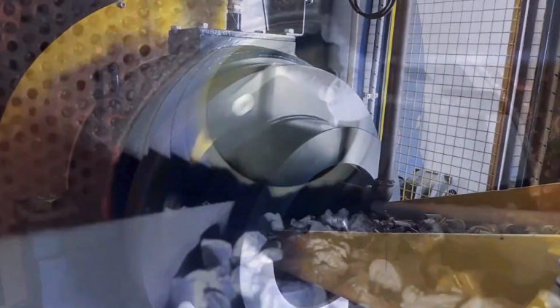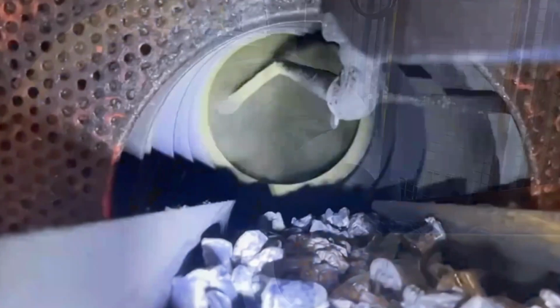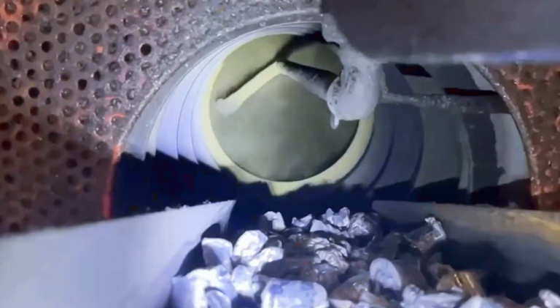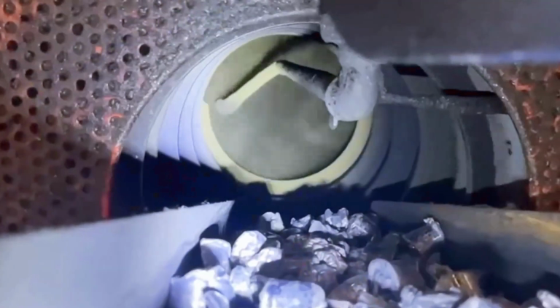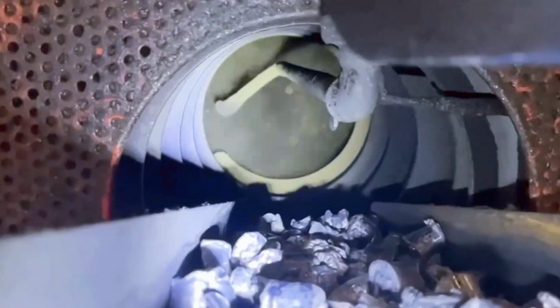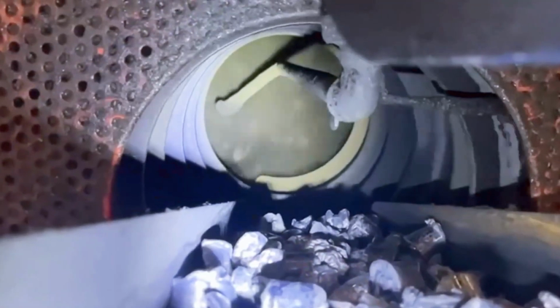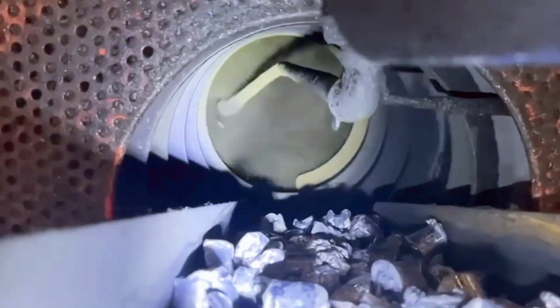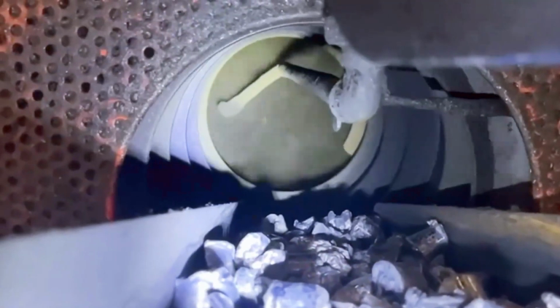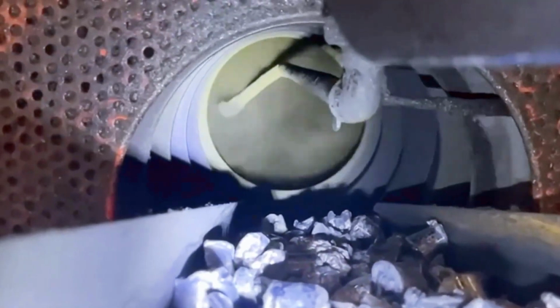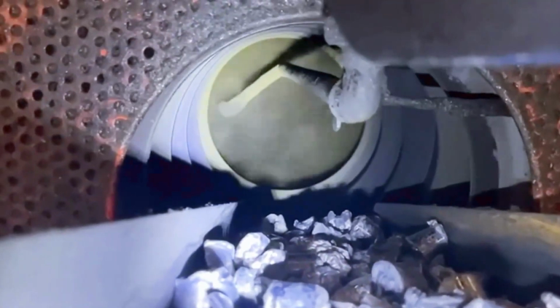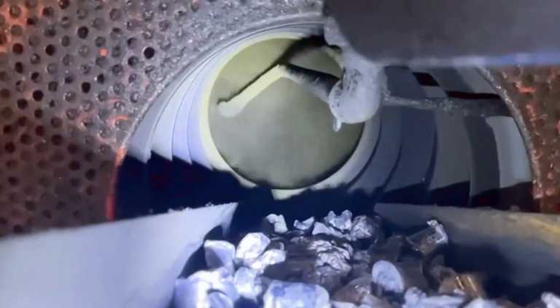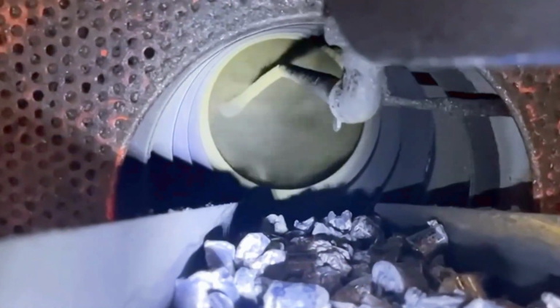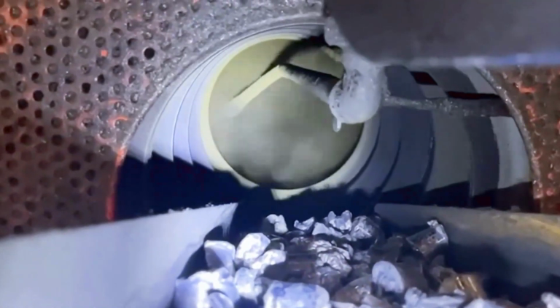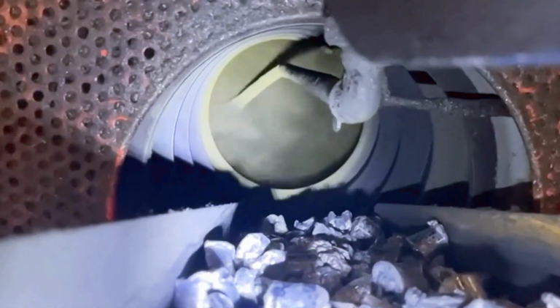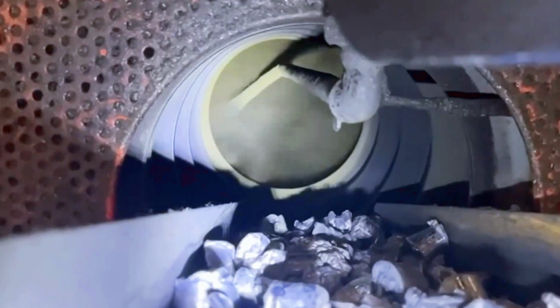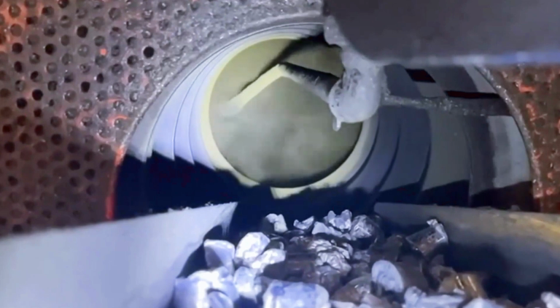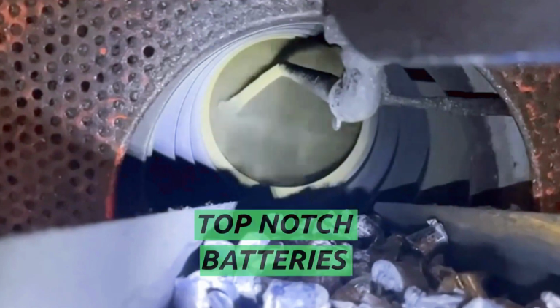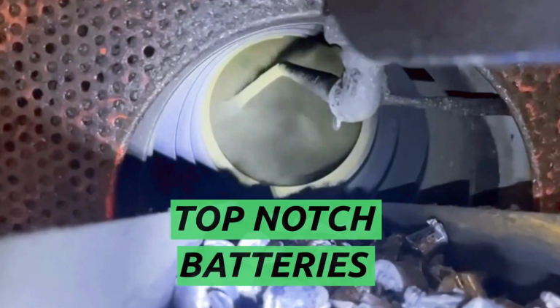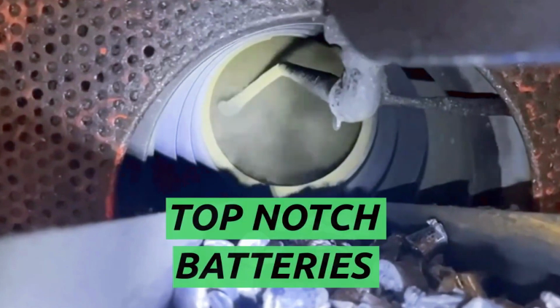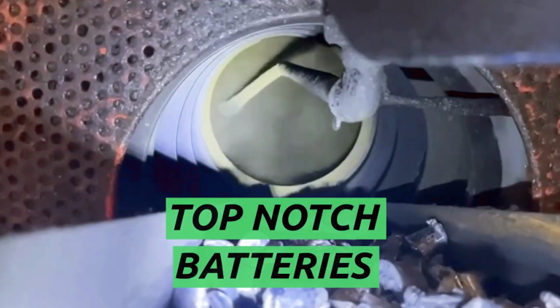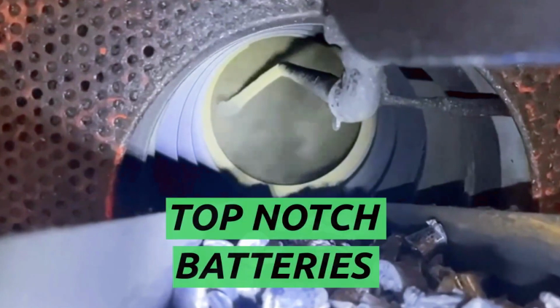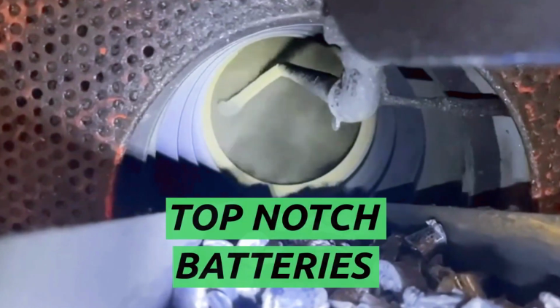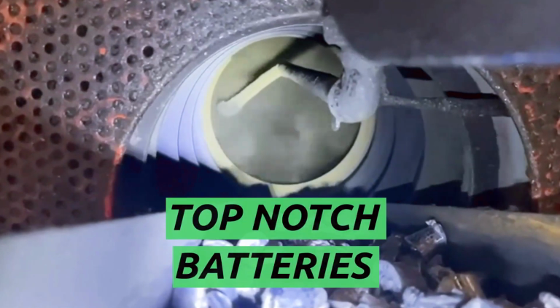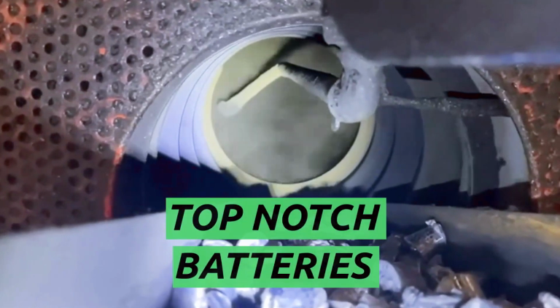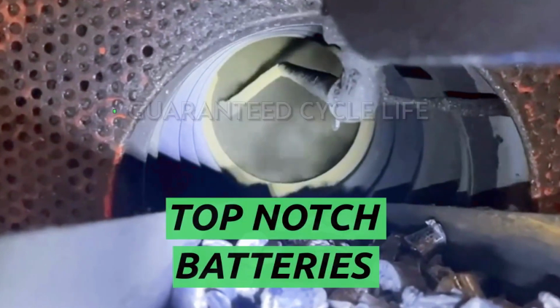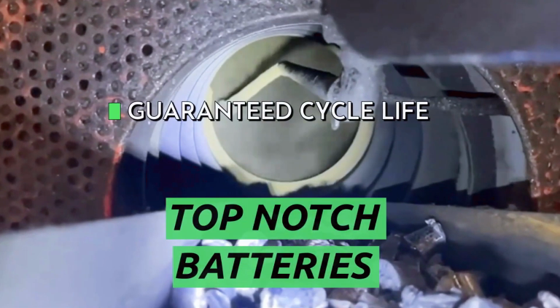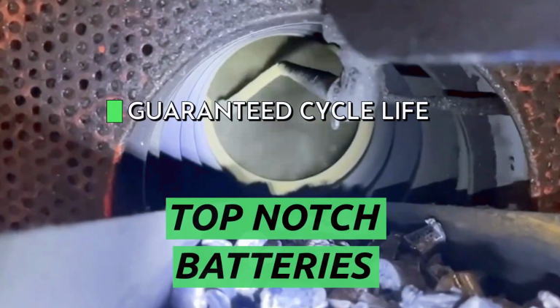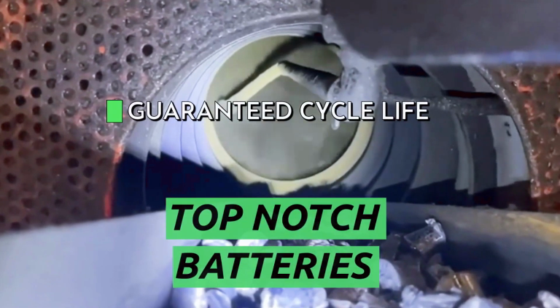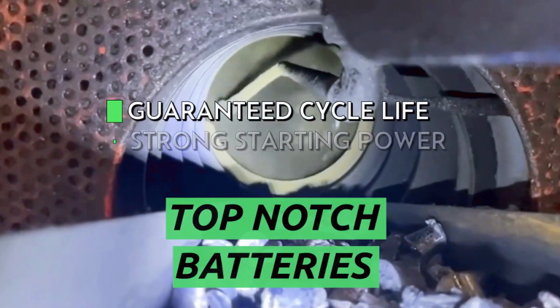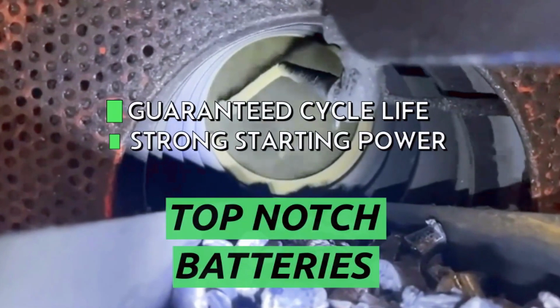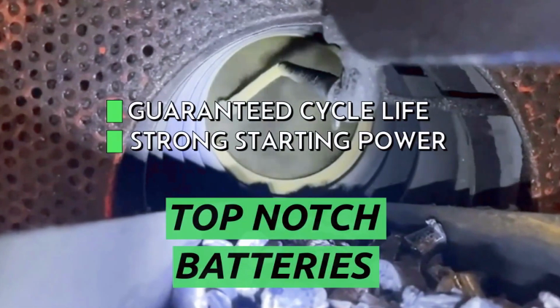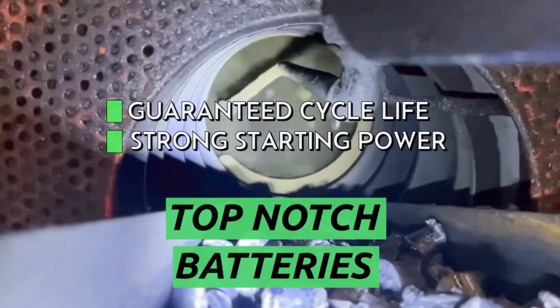In particular, ball mill oxide is the type of oxide that will give you top-notch batteries with guaranteed cycle life and strong starting power.